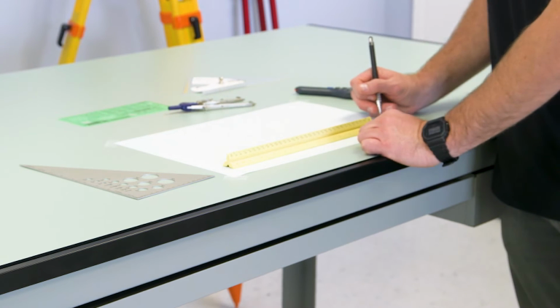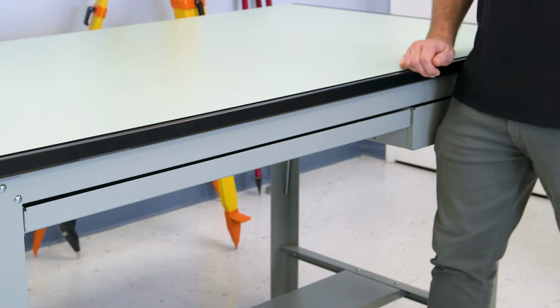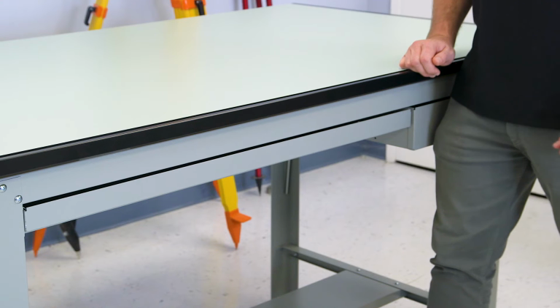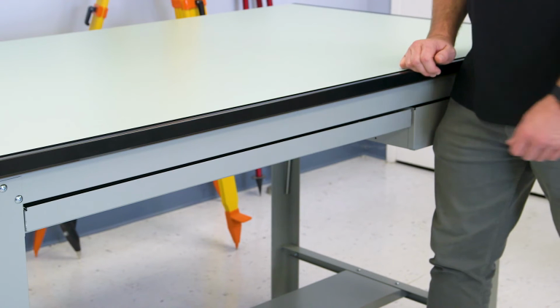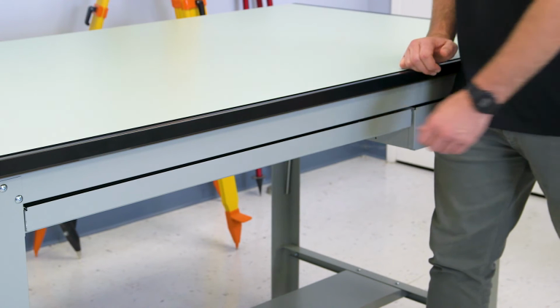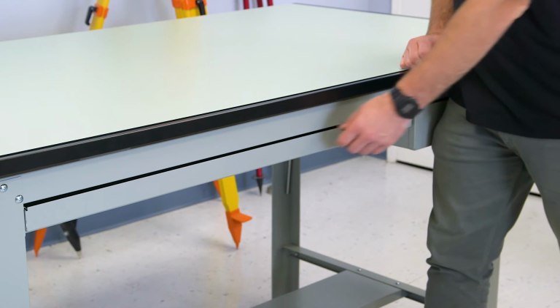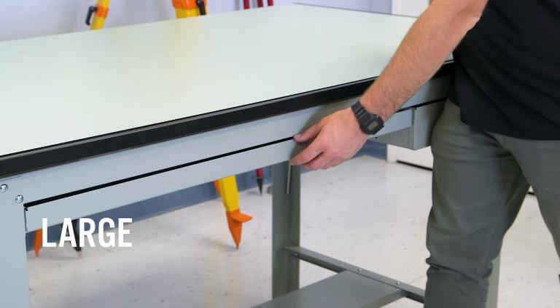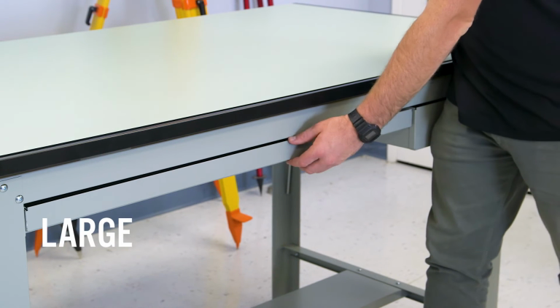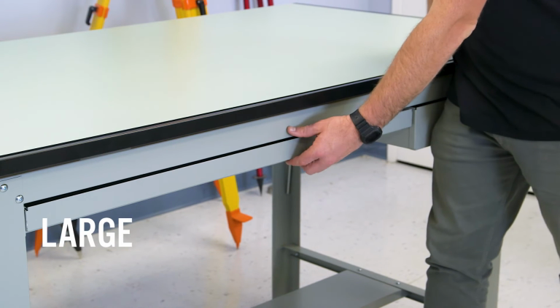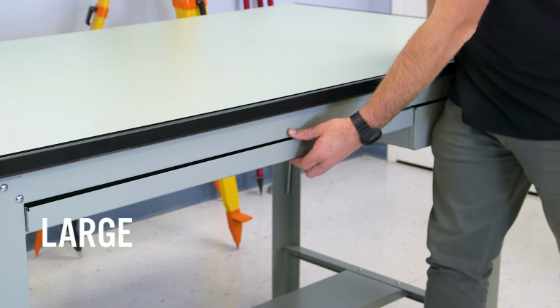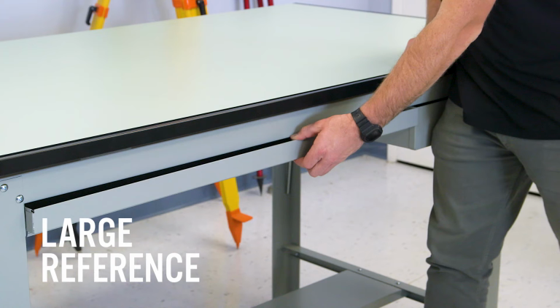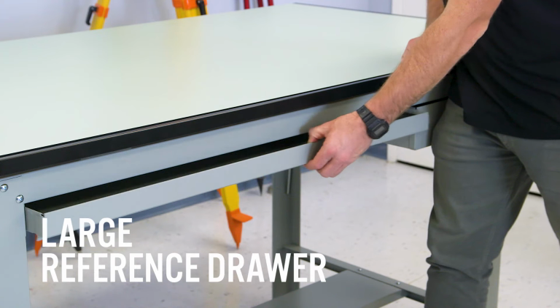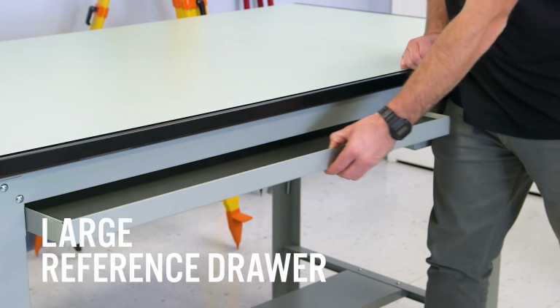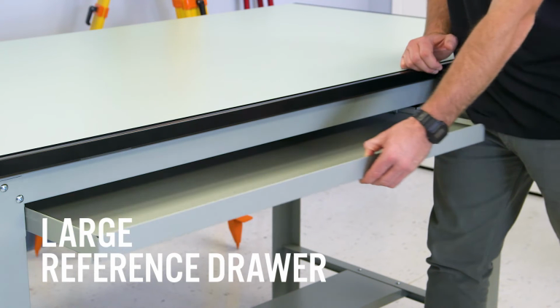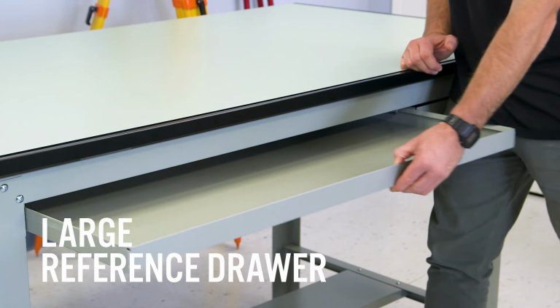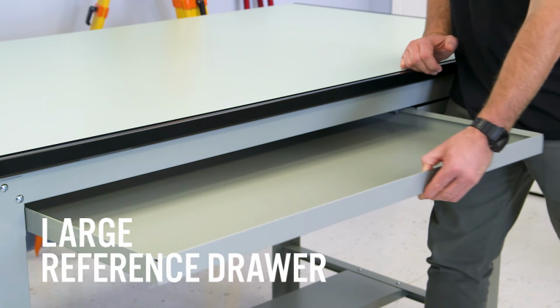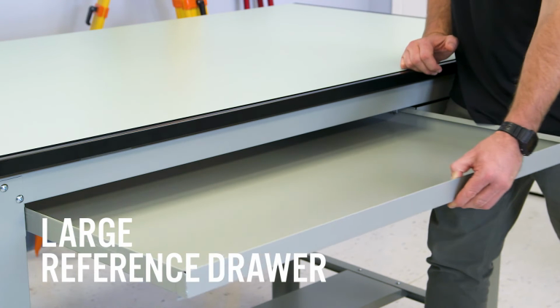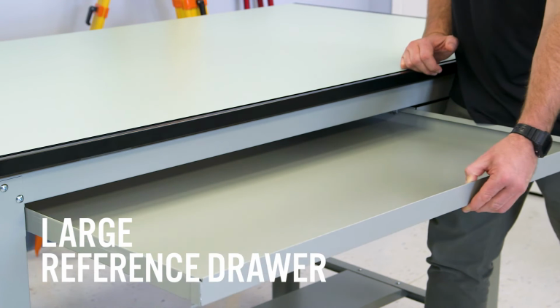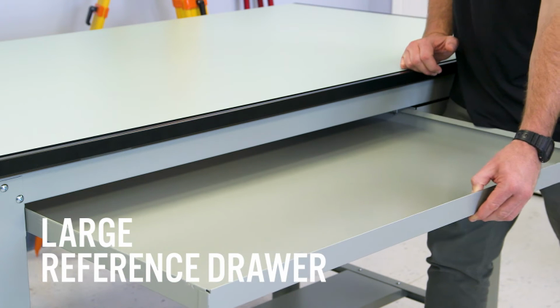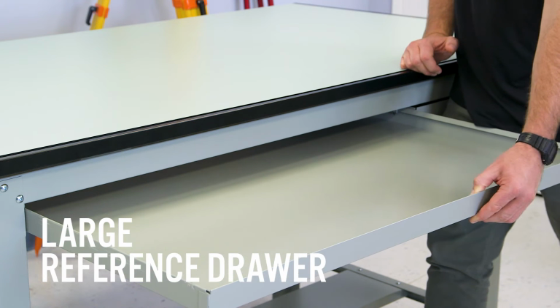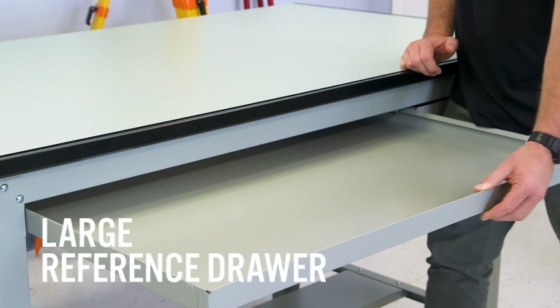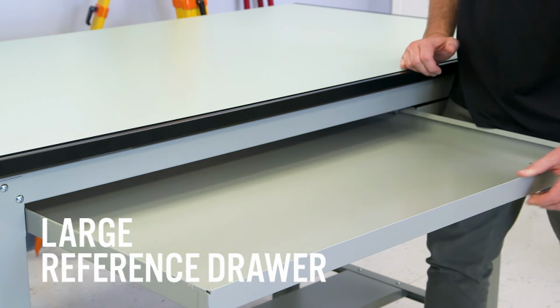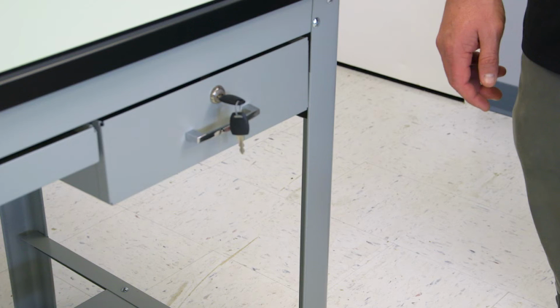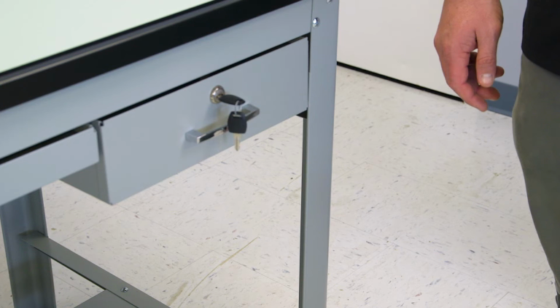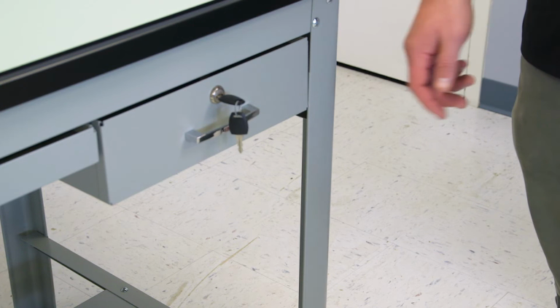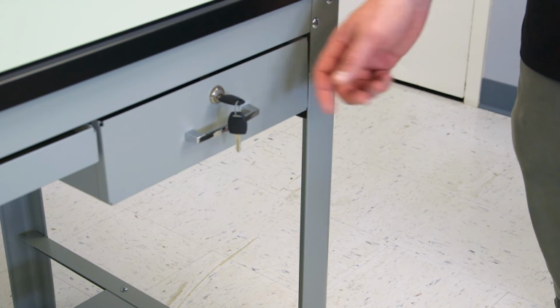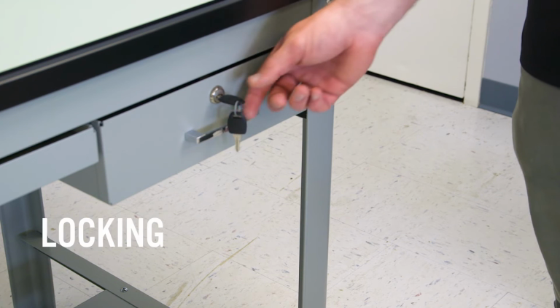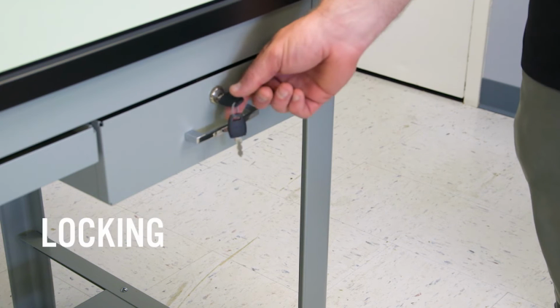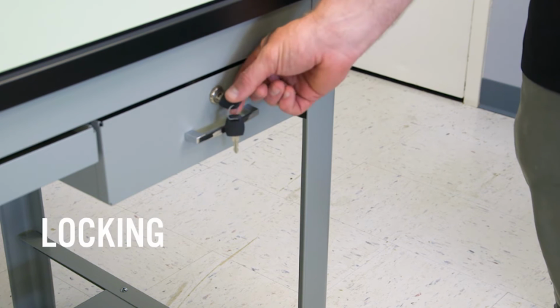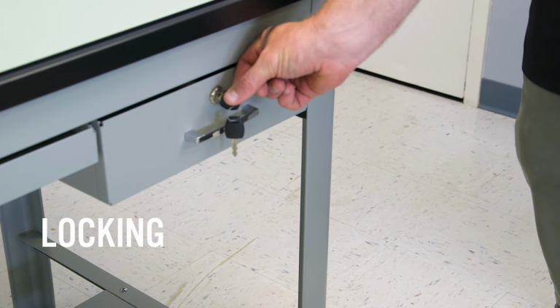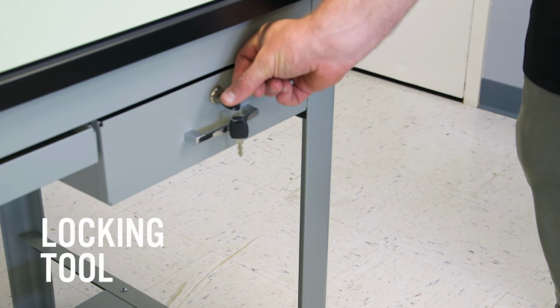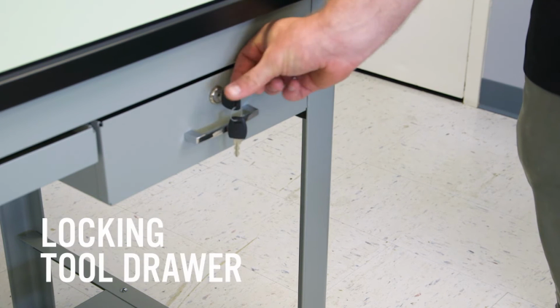Below the top is a large reference drawer. There also is a locking tool drawer.